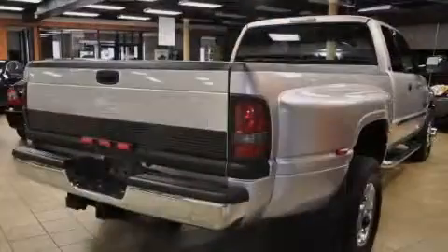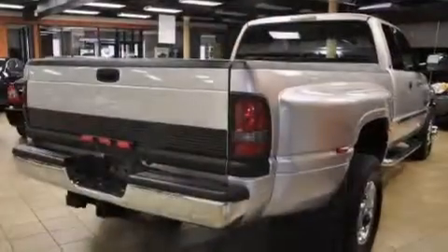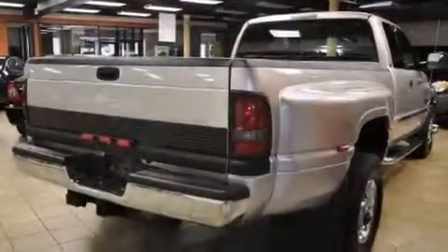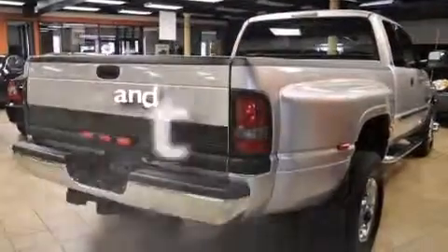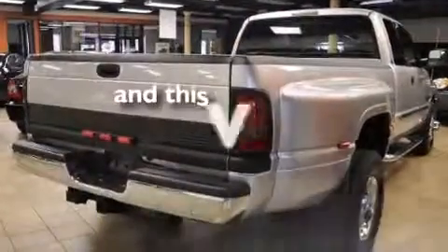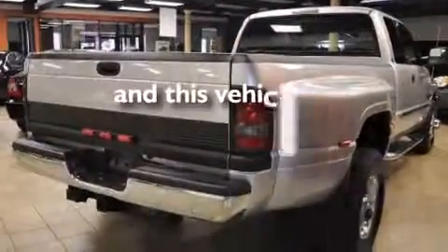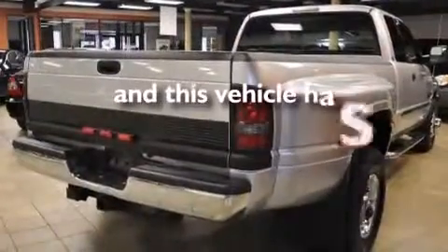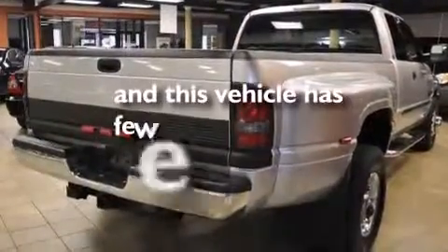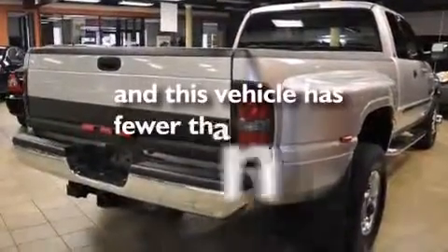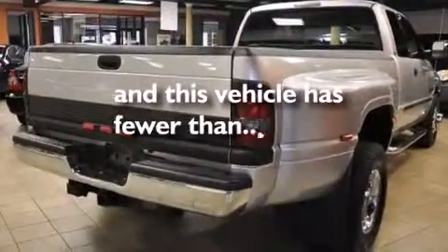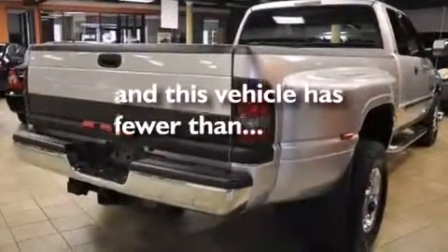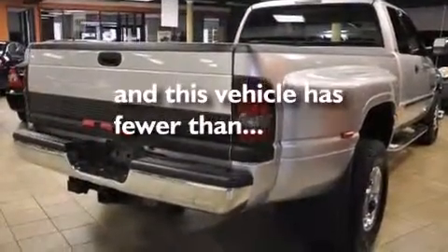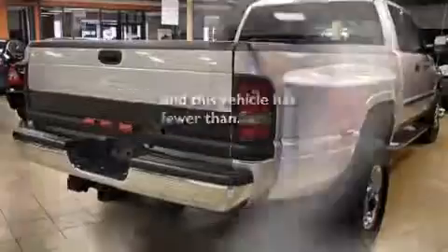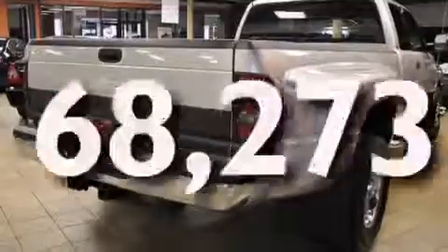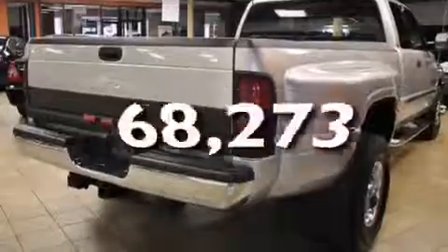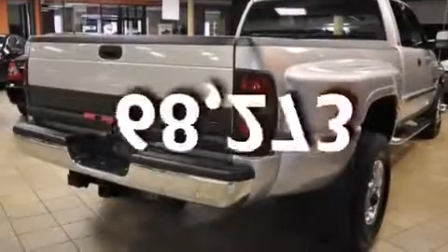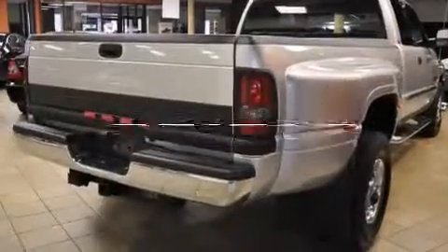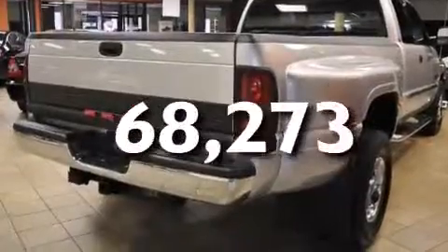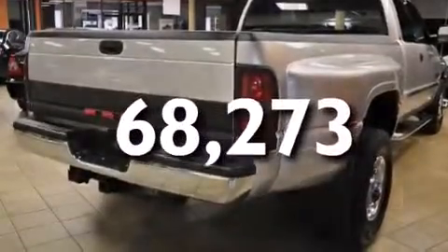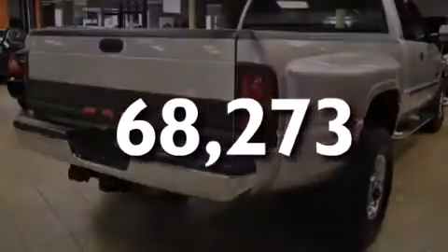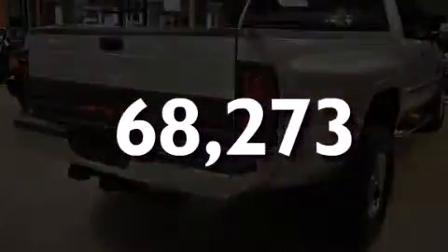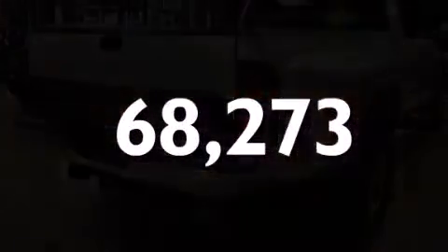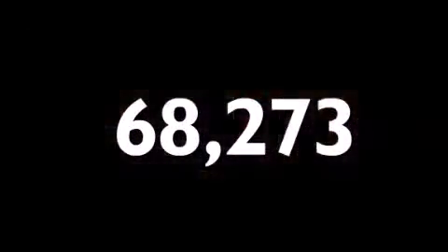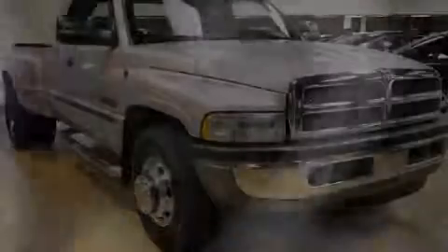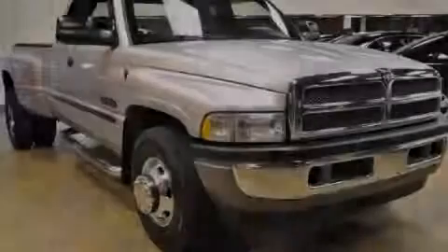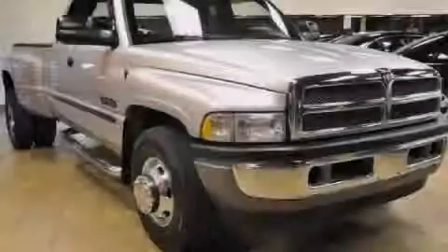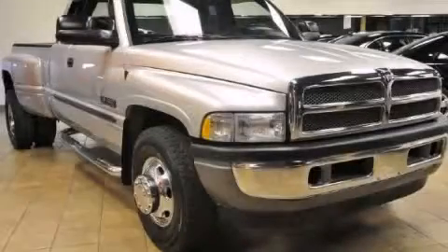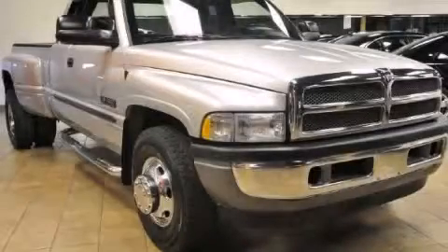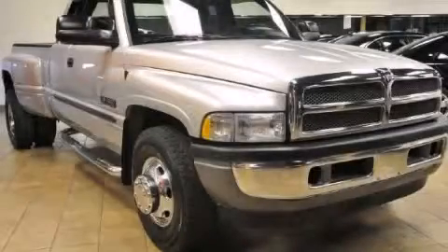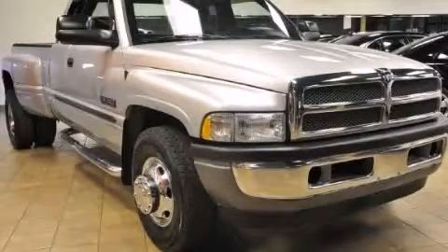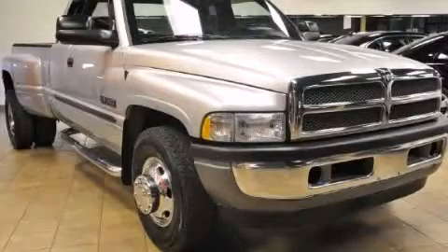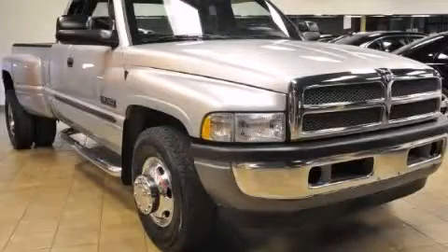And this vehicle has fewer than 69,000 miles on the odometer. Please call today to reserve this vehicle for a test drive.